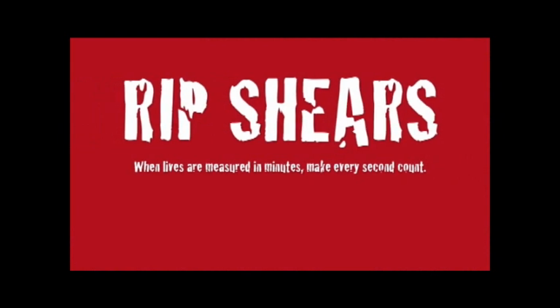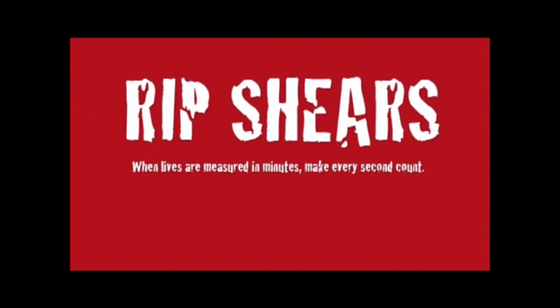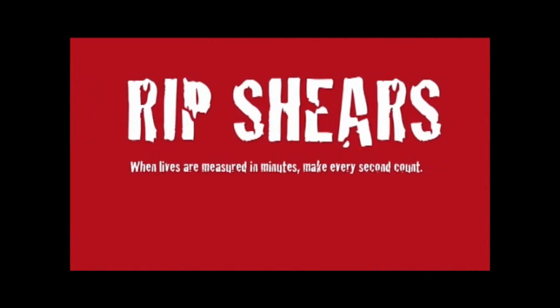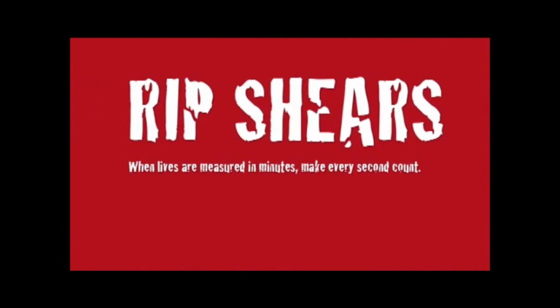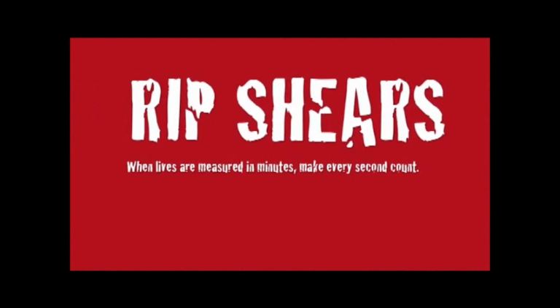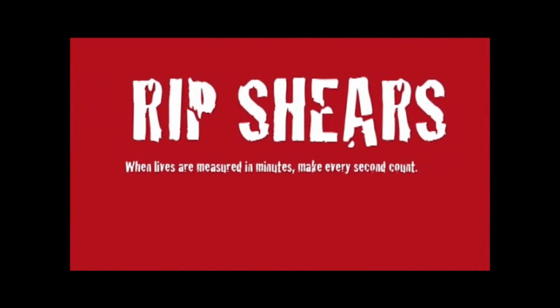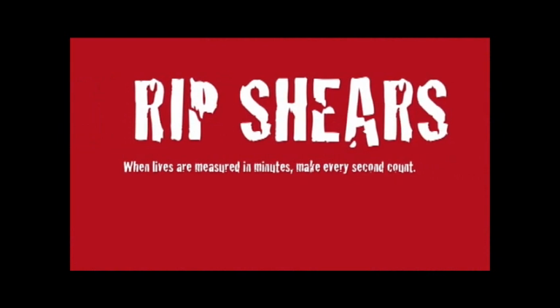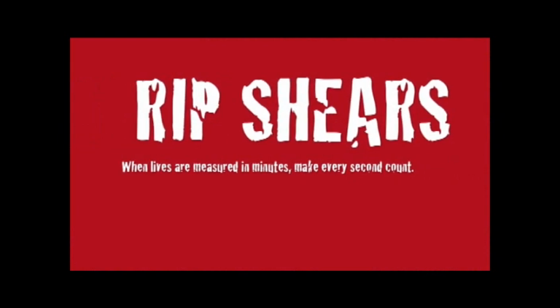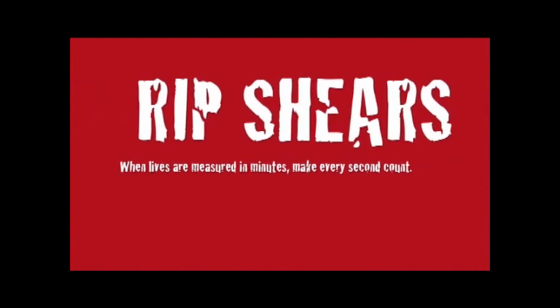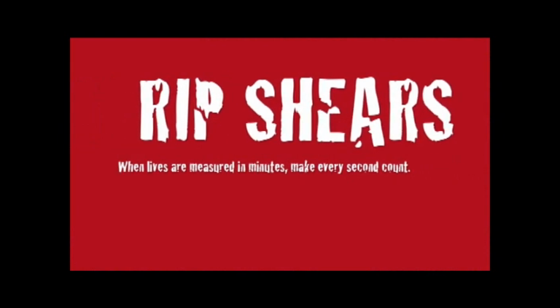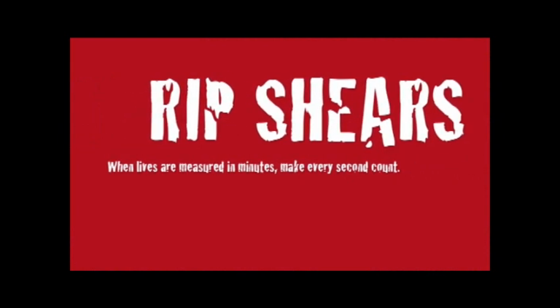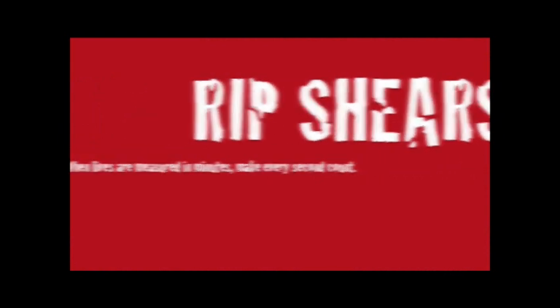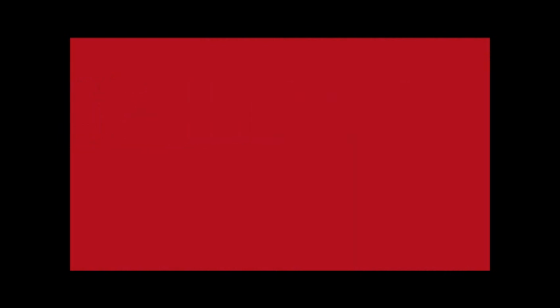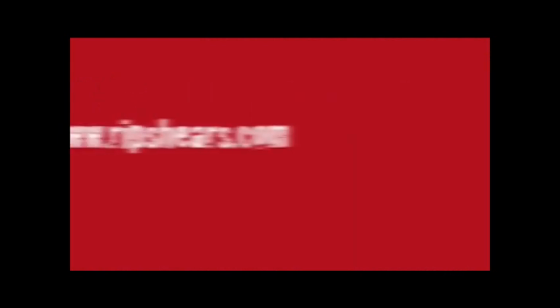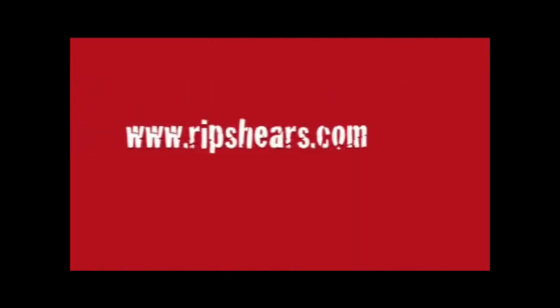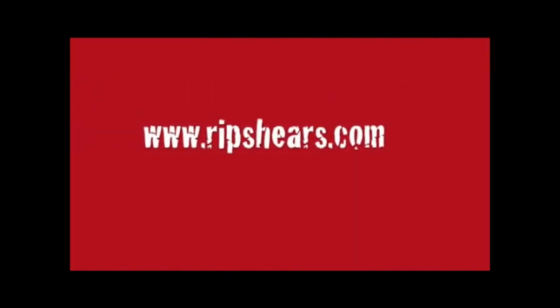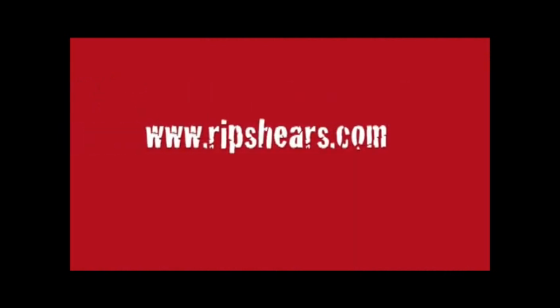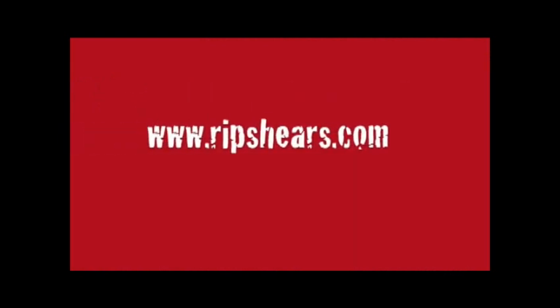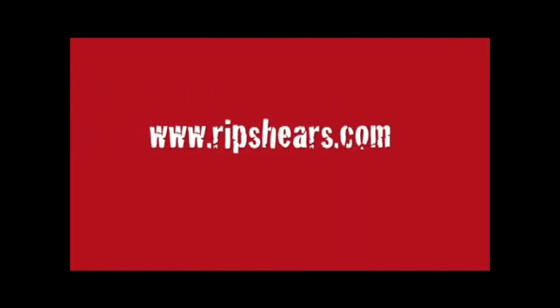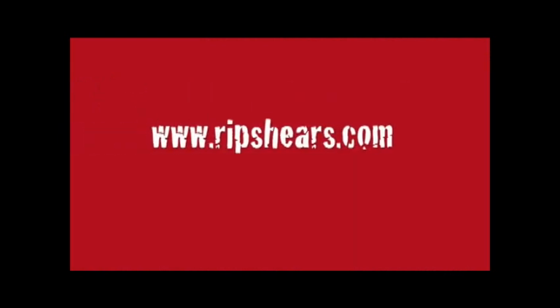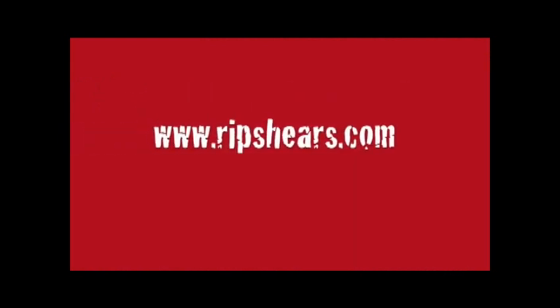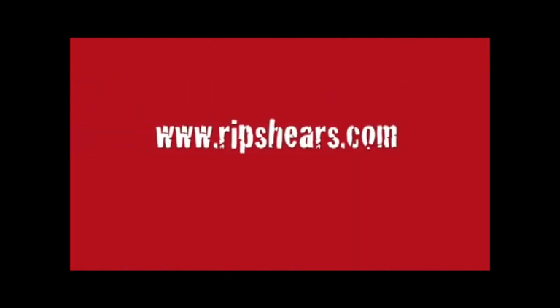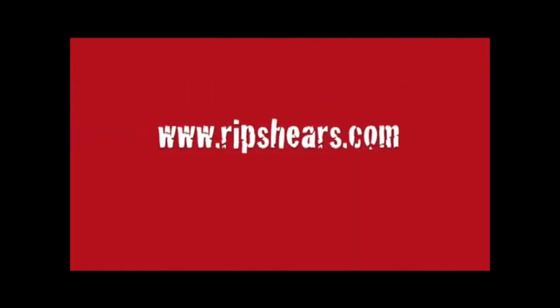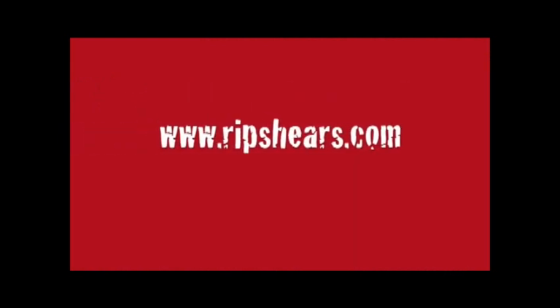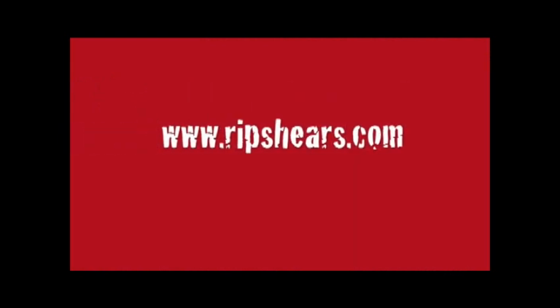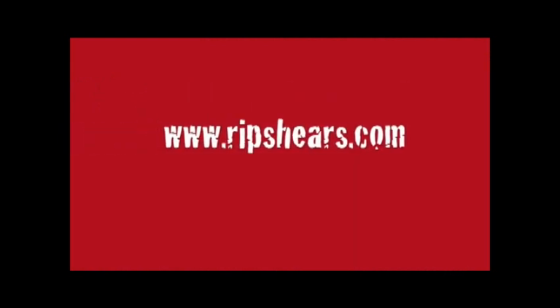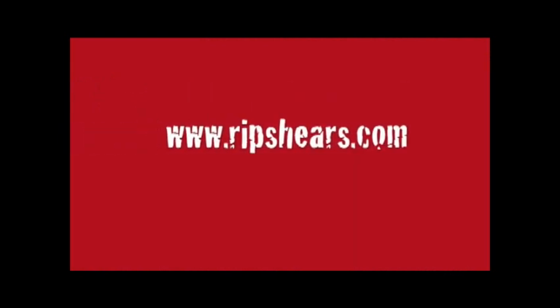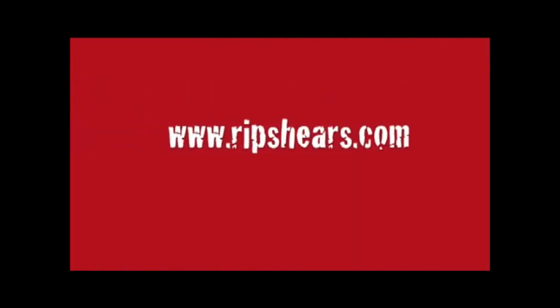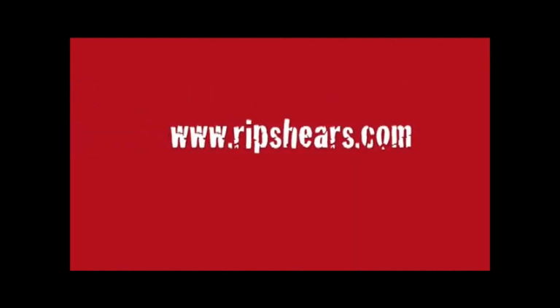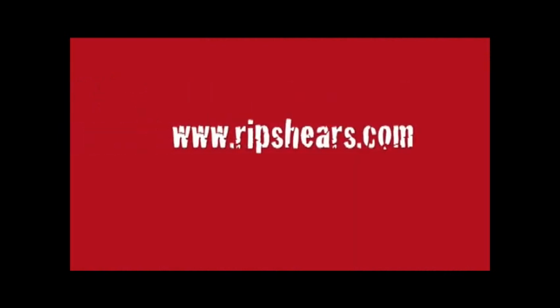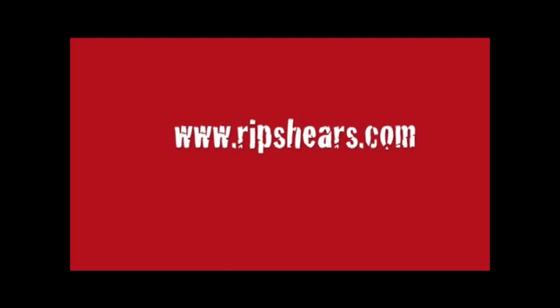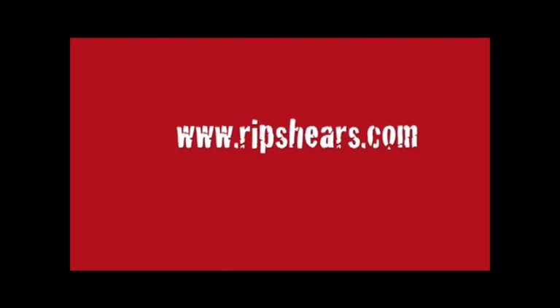Ripshears — because when lives are measured in minutes, you have to make every second count. Ripshears.com